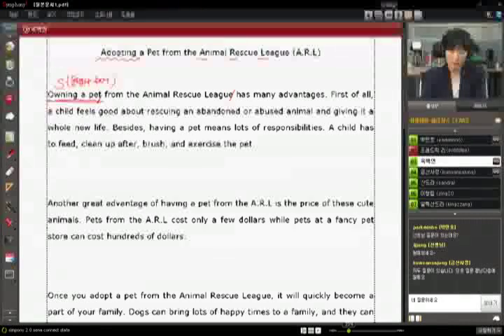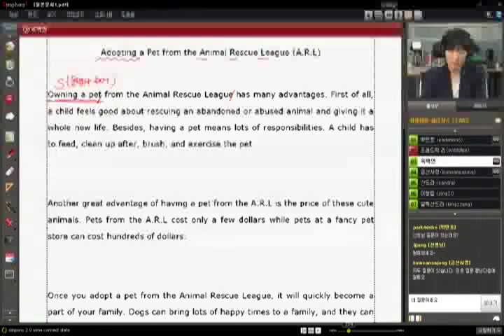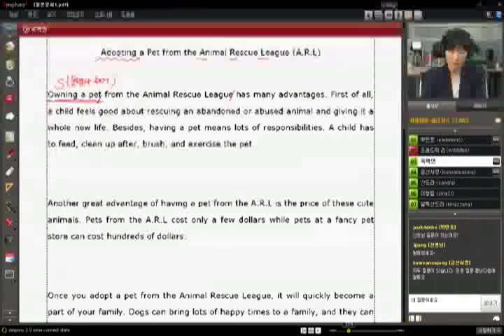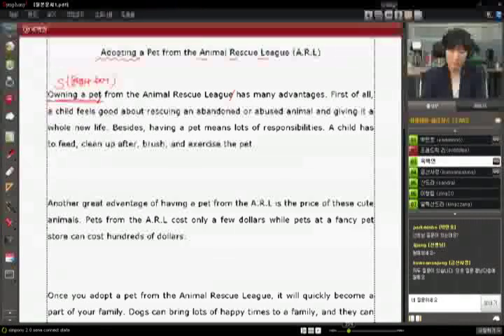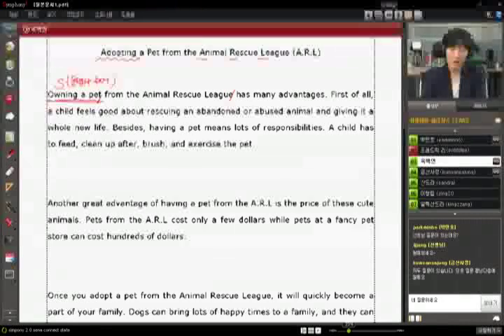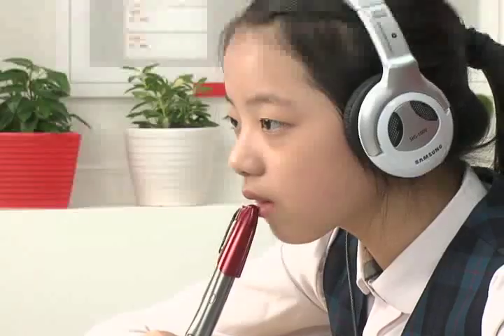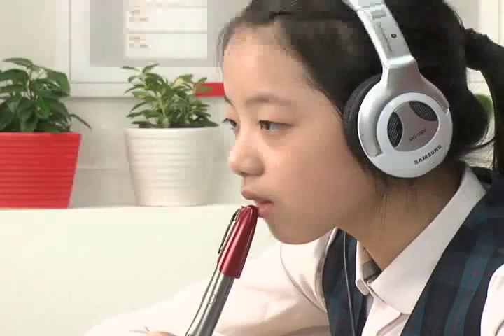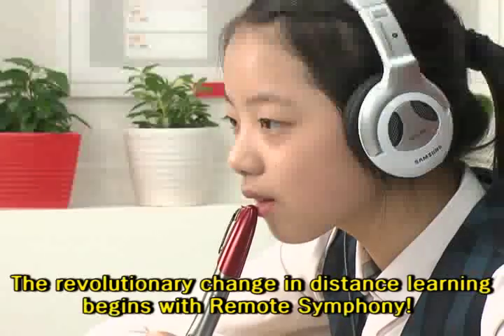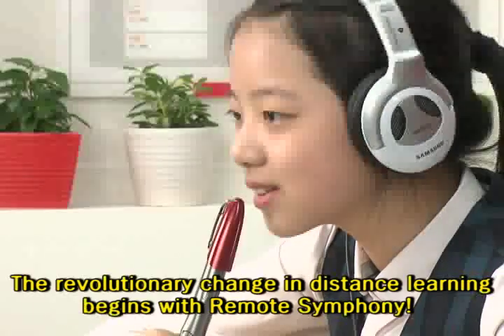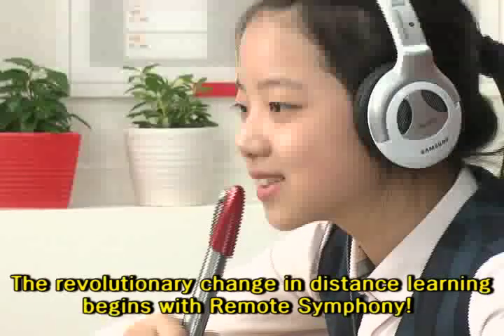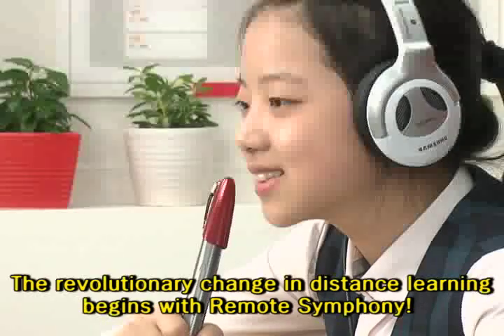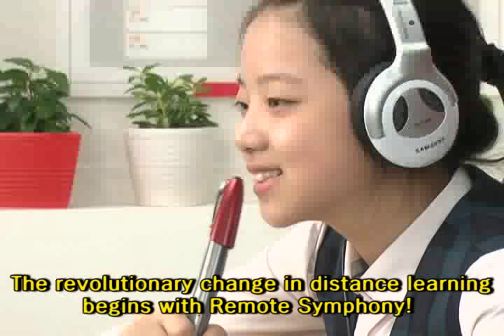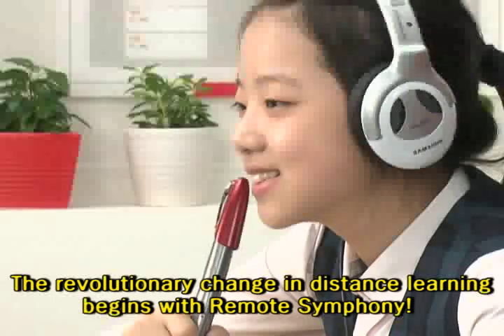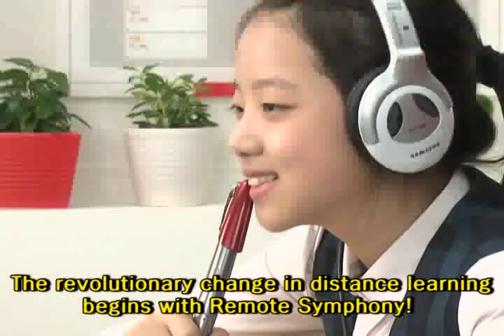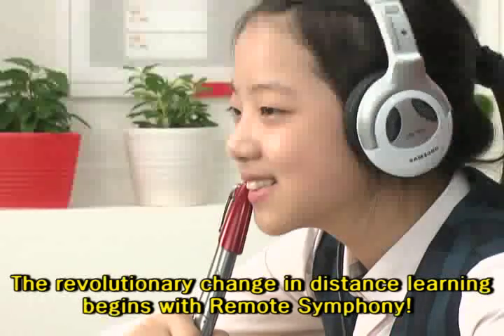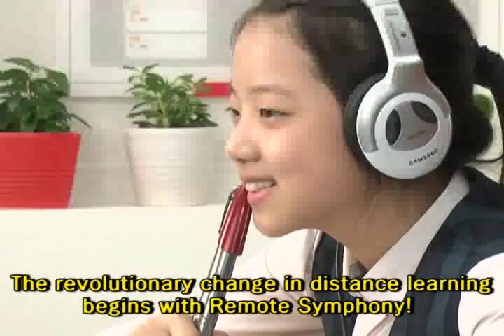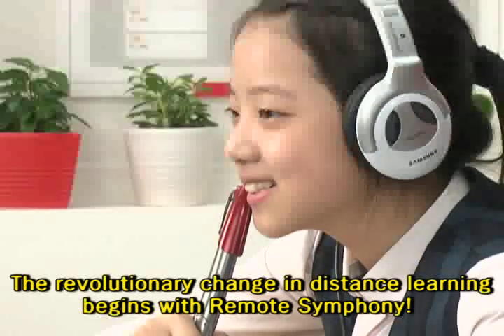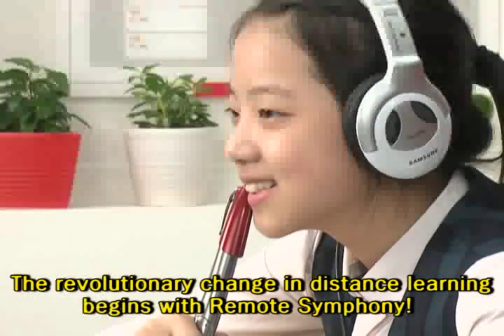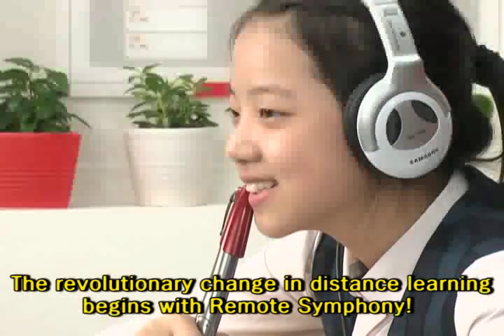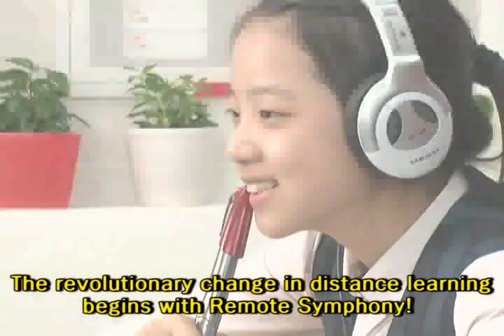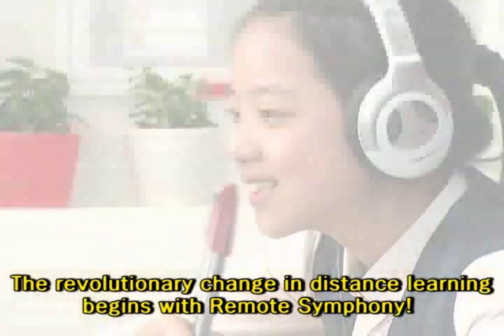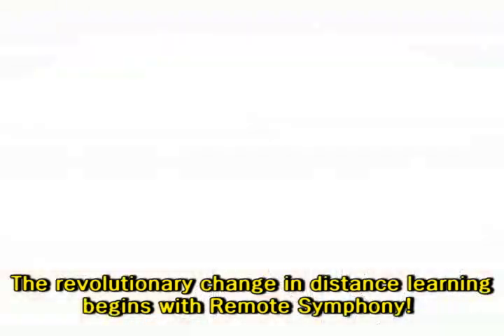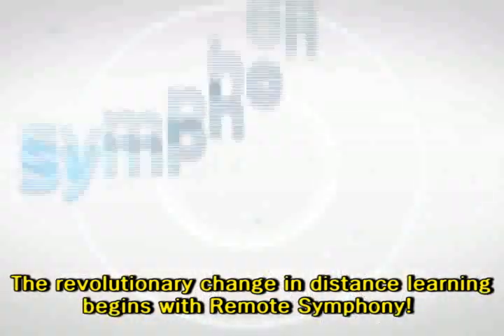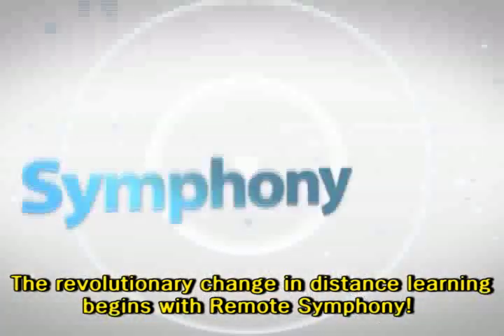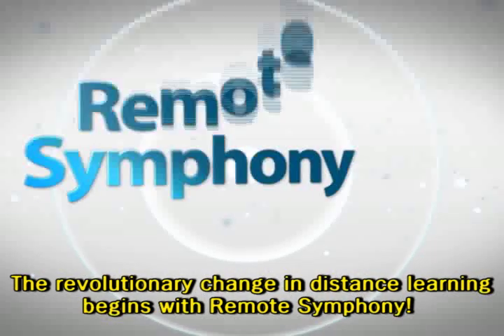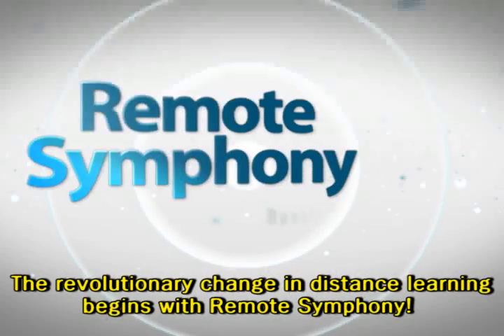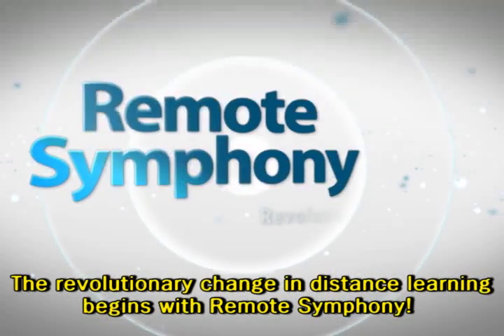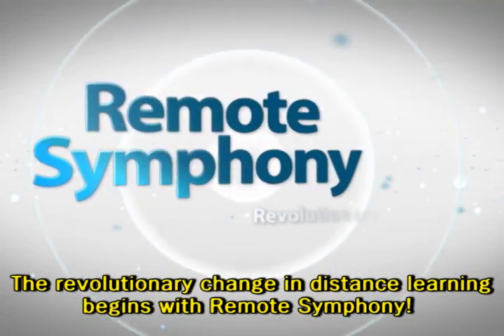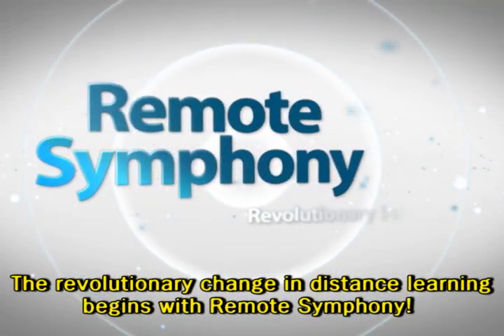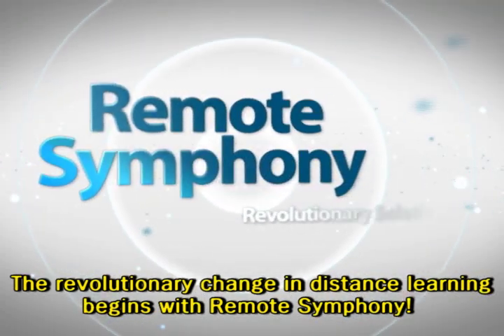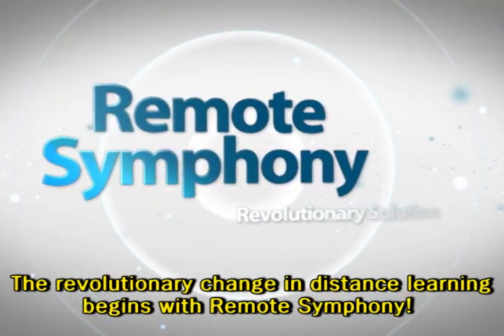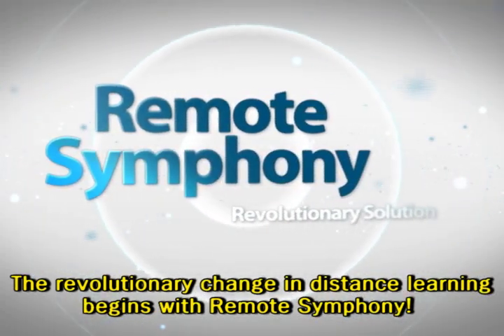The revolutionary change in distance learning begins with Remote Symphony.